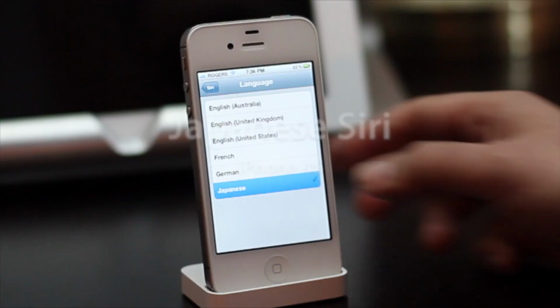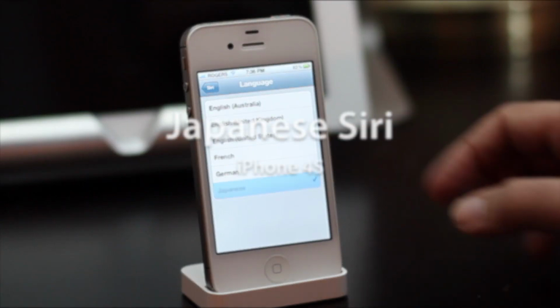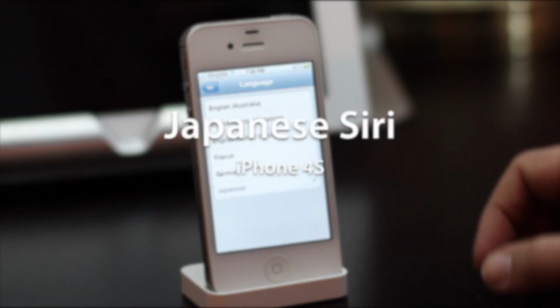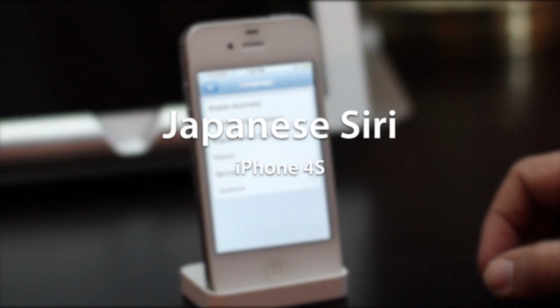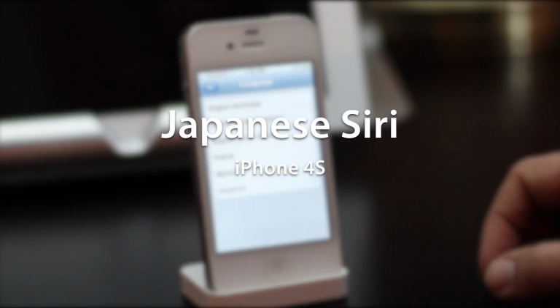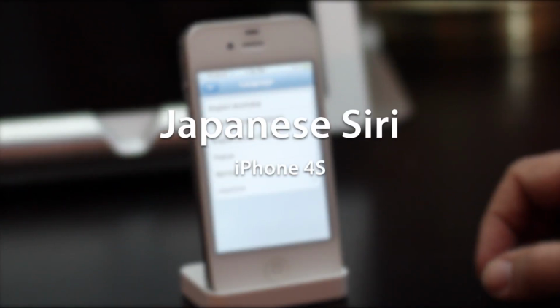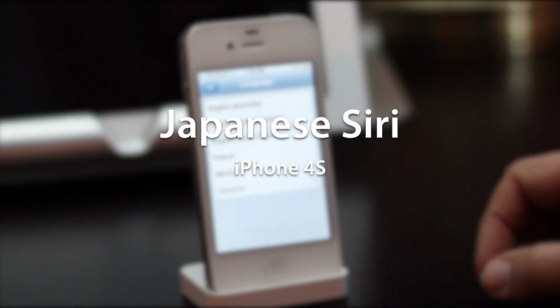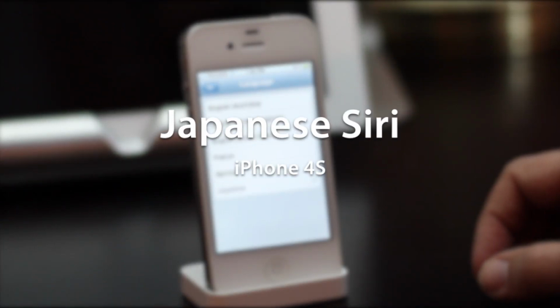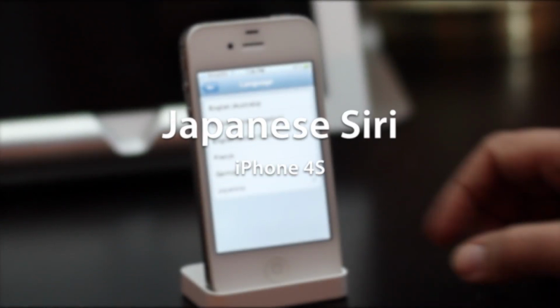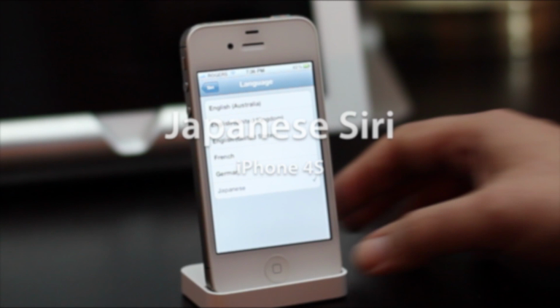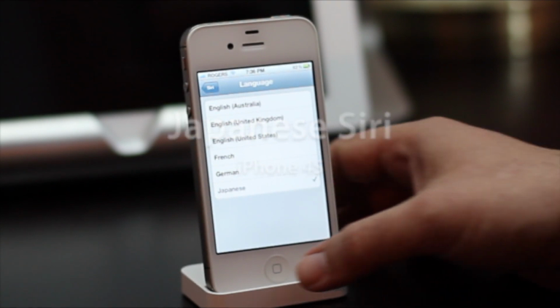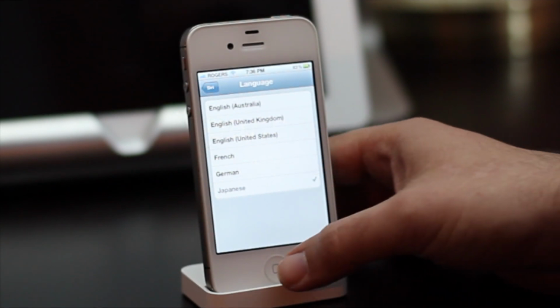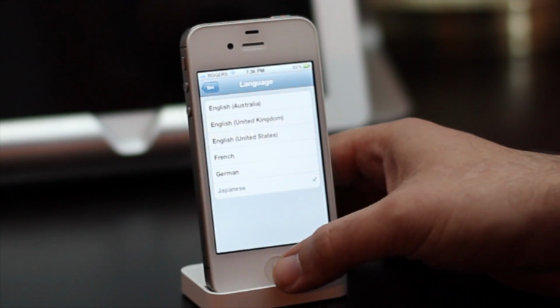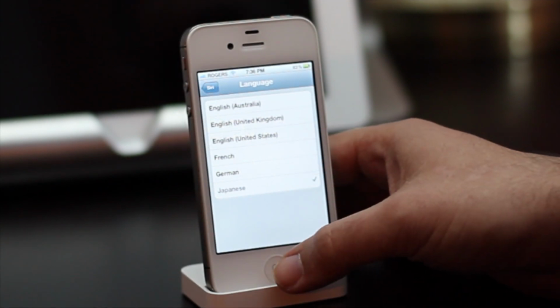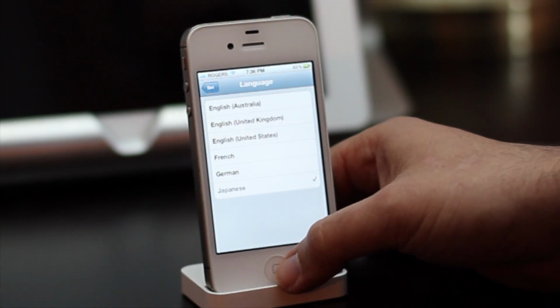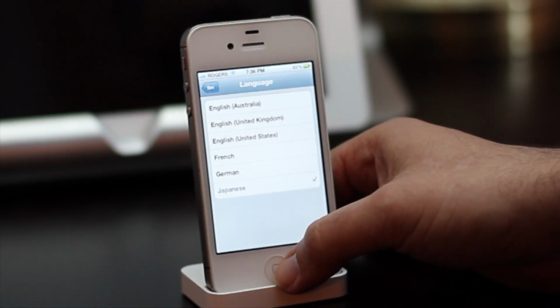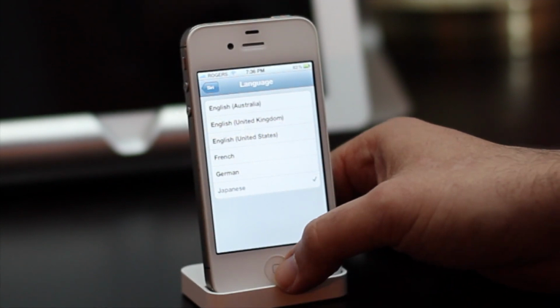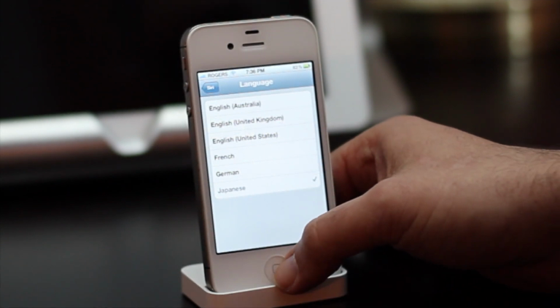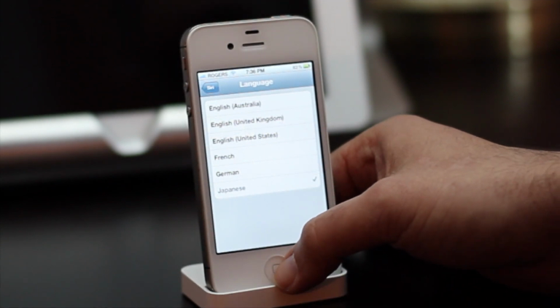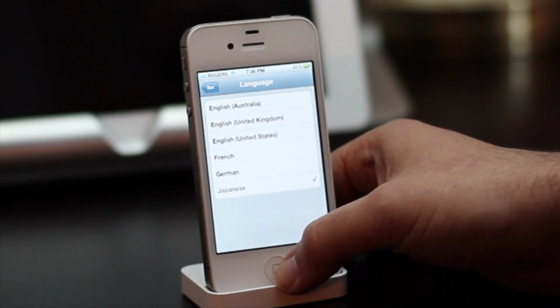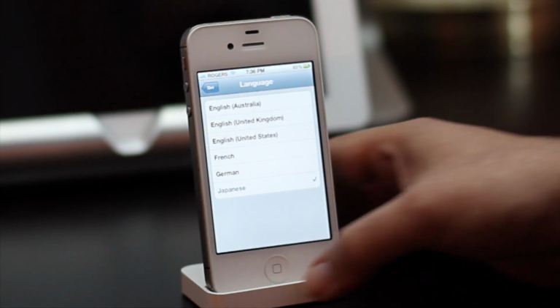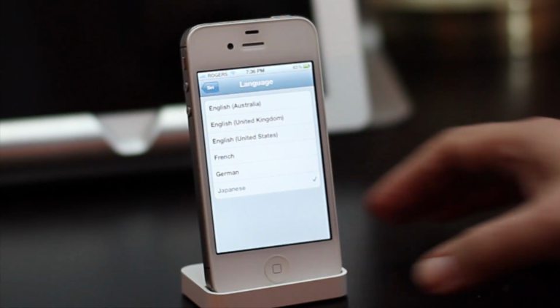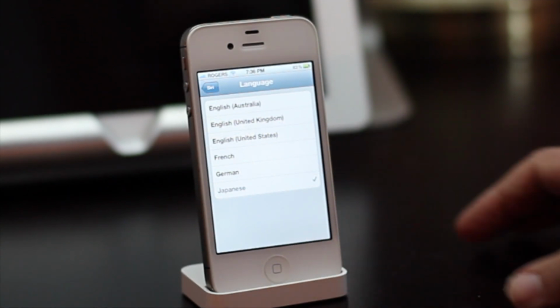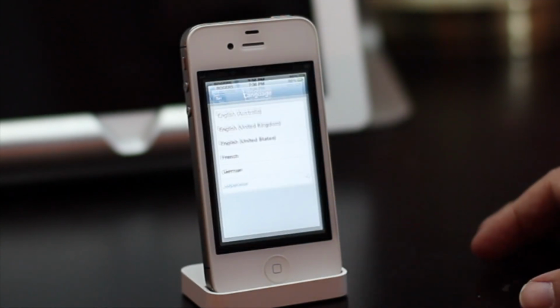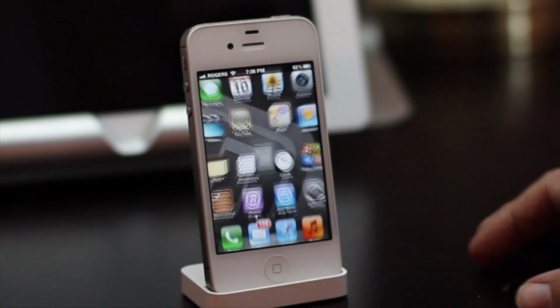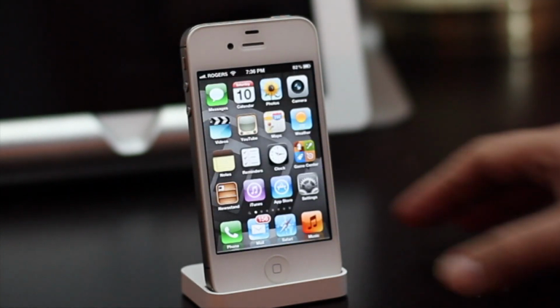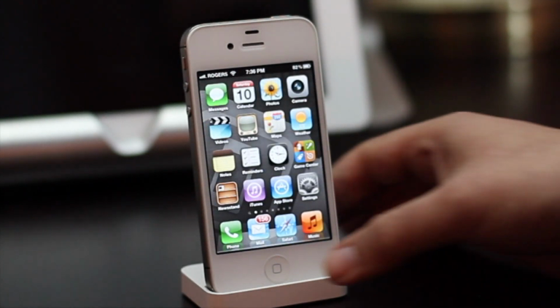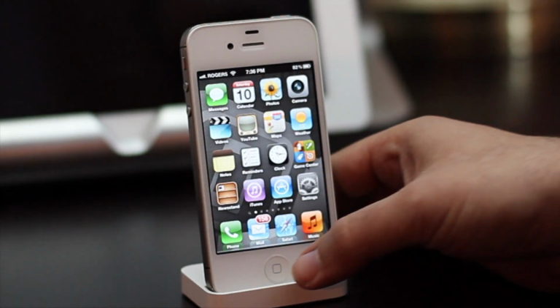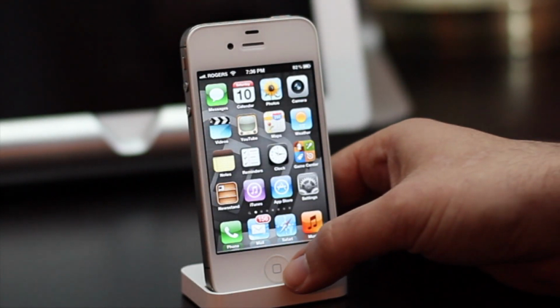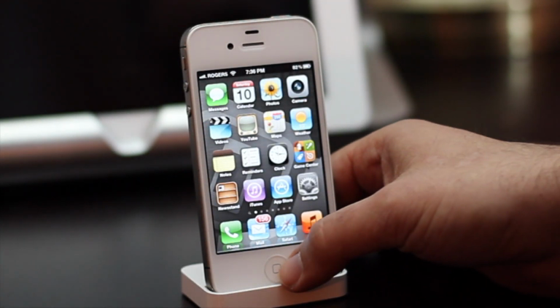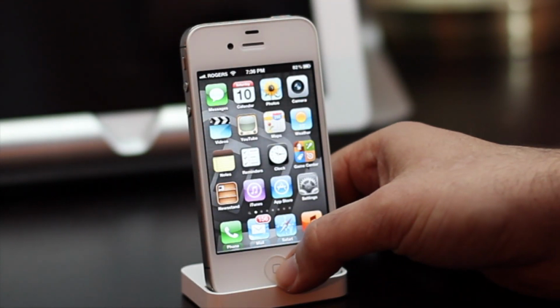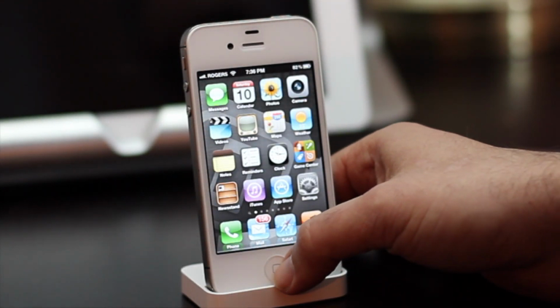For iPhone 4S owners in Japan, Siri now supports Japanese. Just toggle it on in settings and away you go.